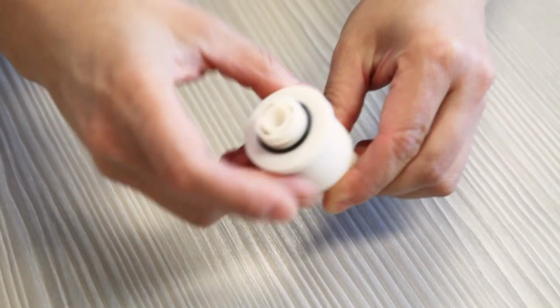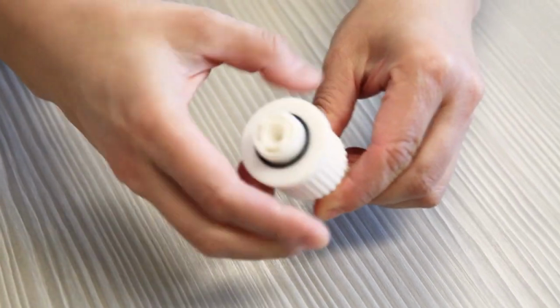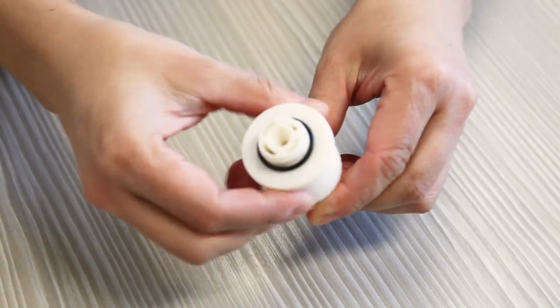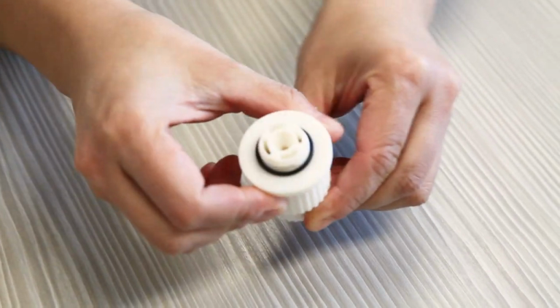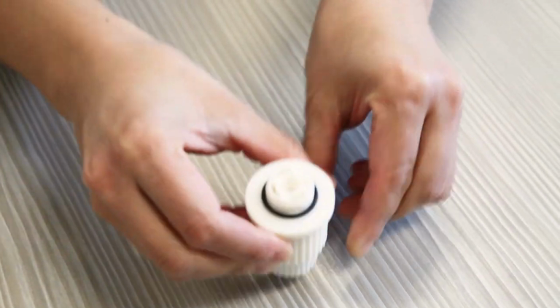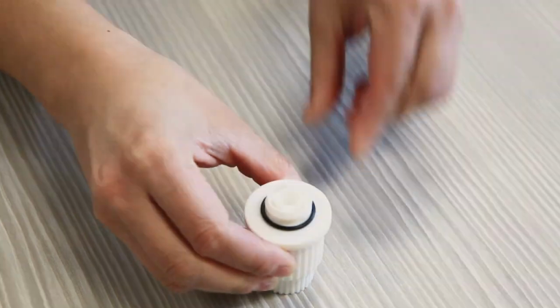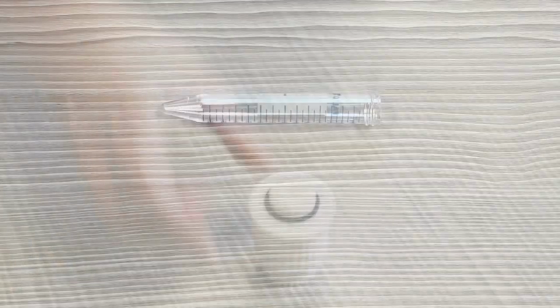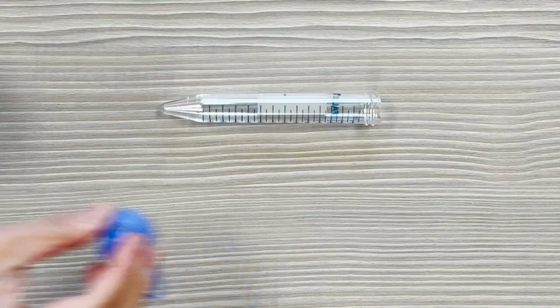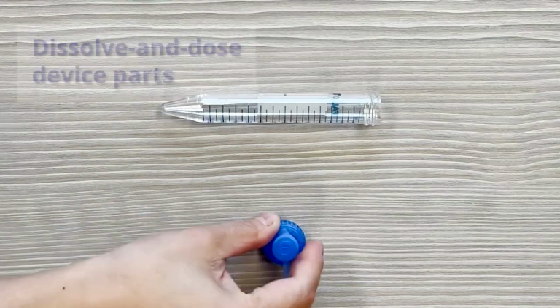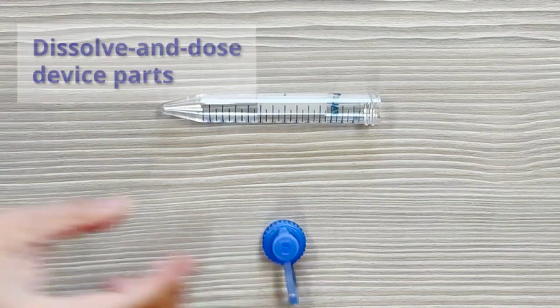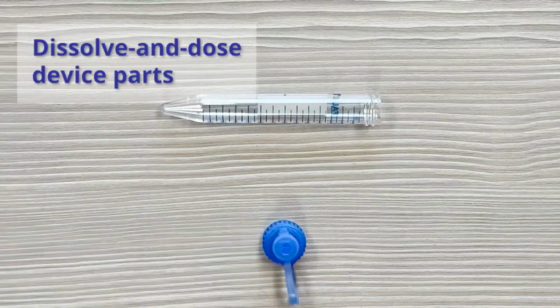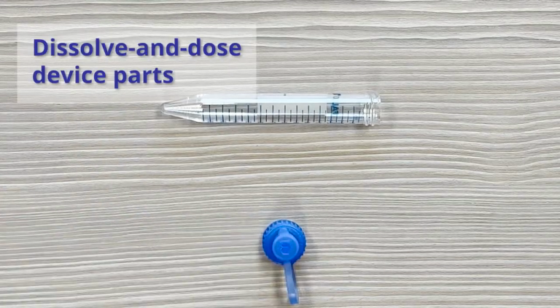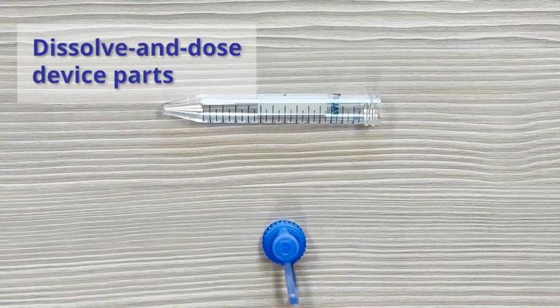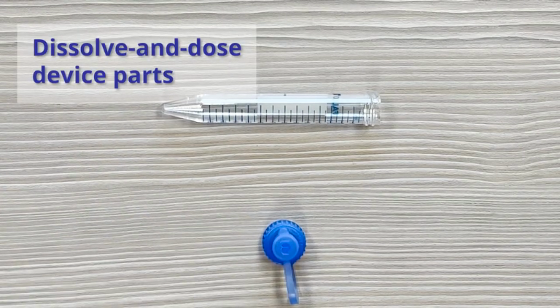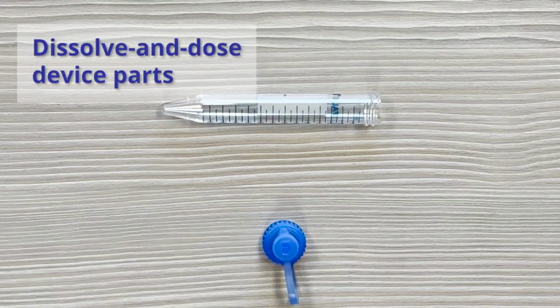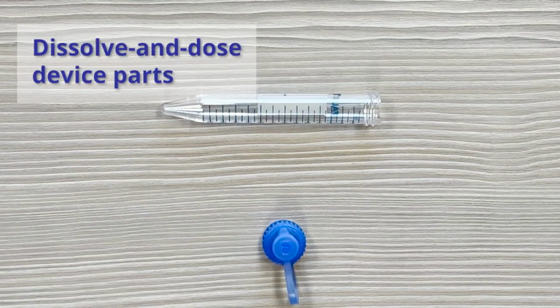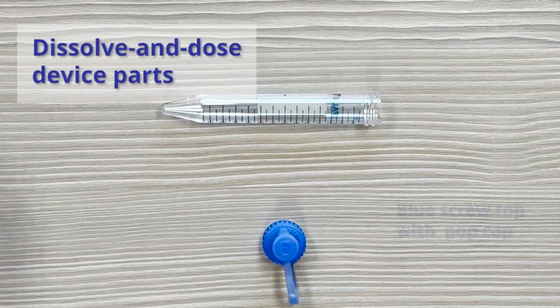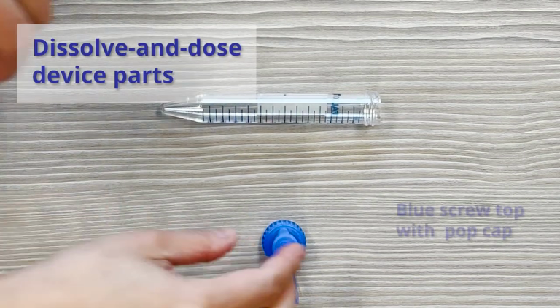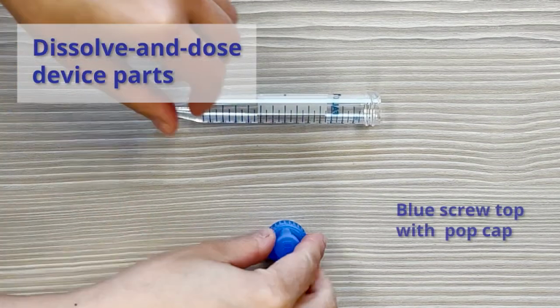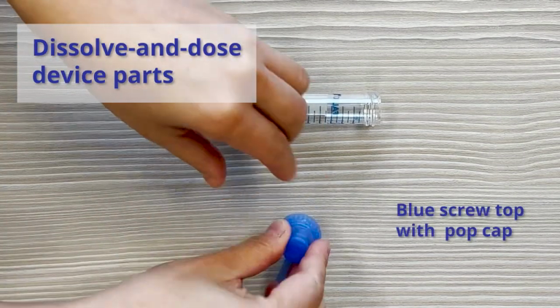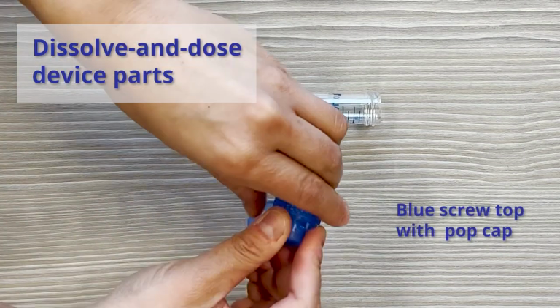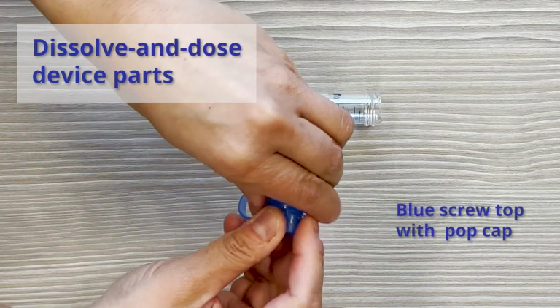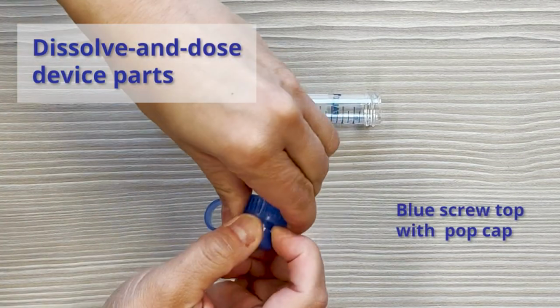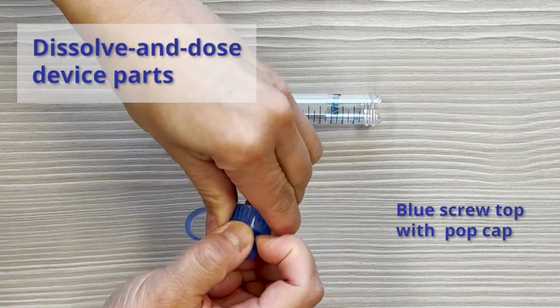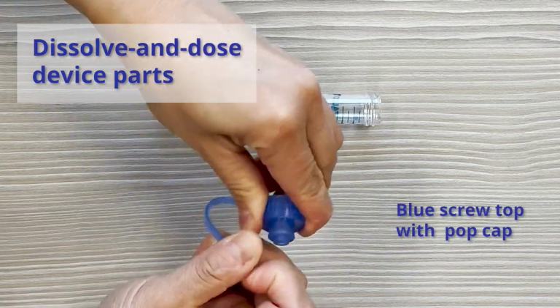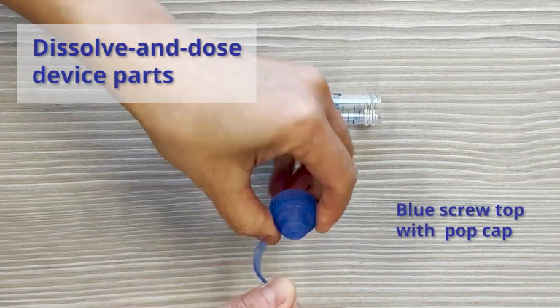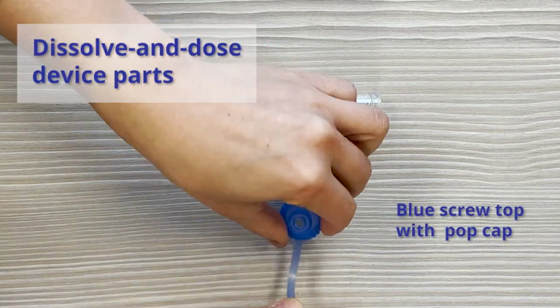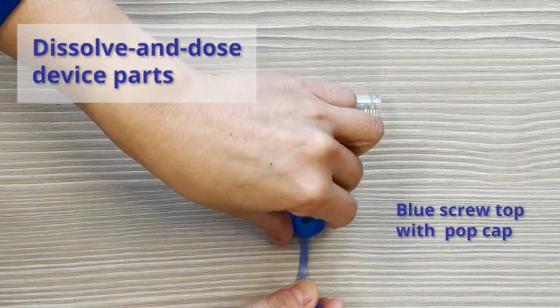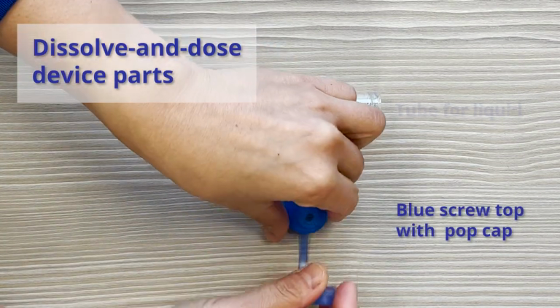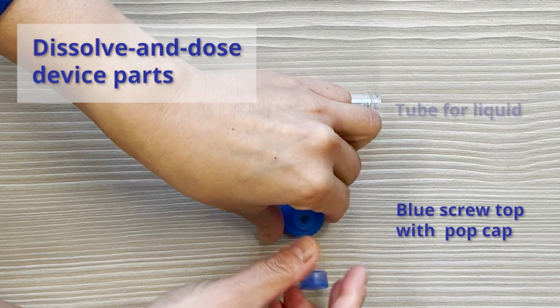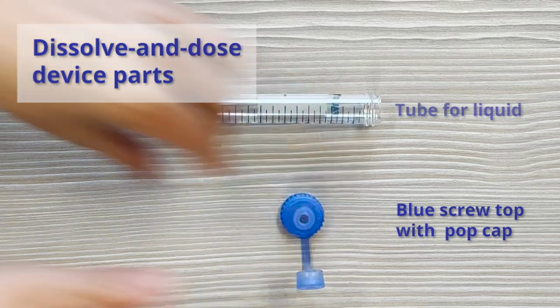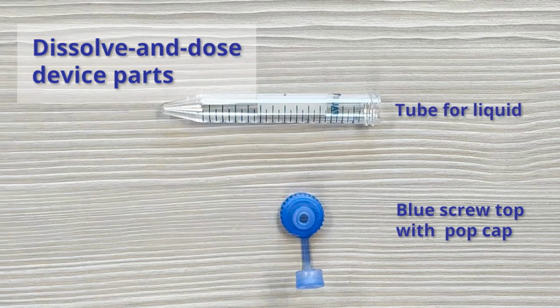The dissolve and dose device has two parts: a blue screw top with a removable pop top cap, and a tube for the liquid.